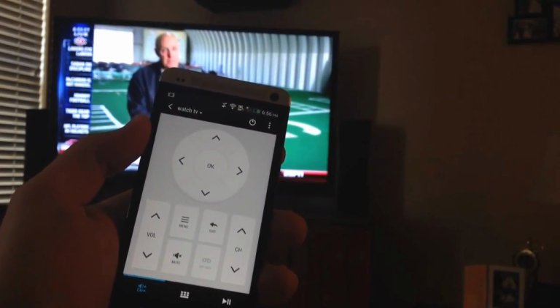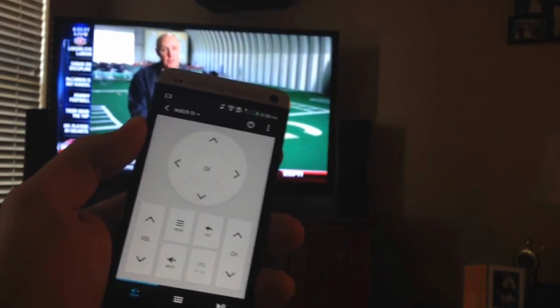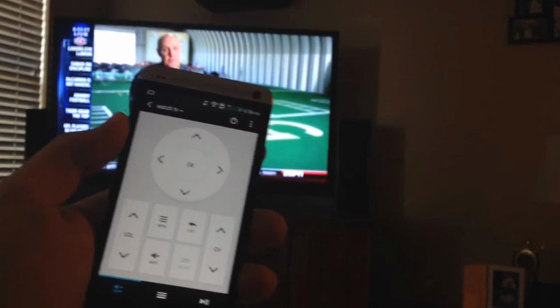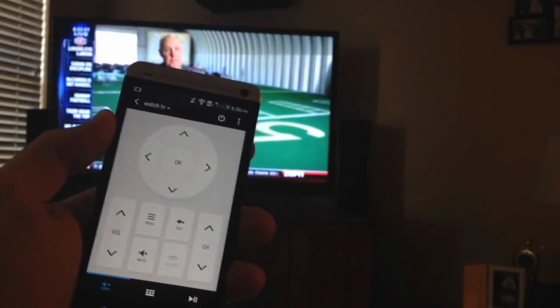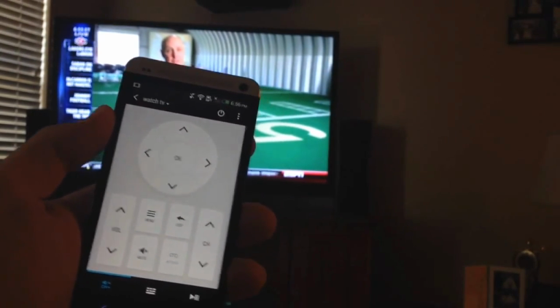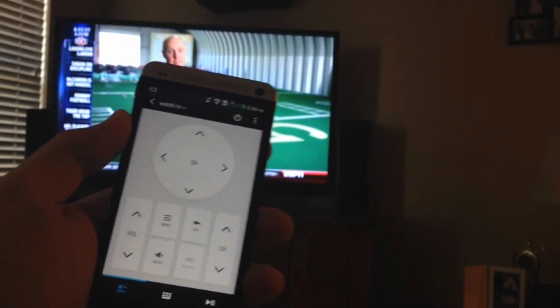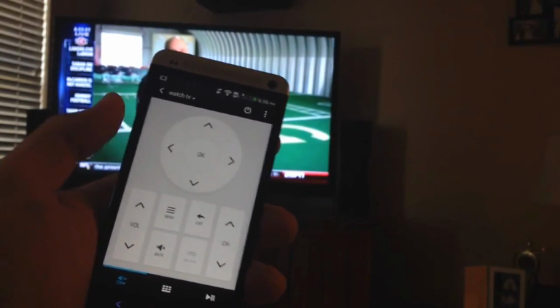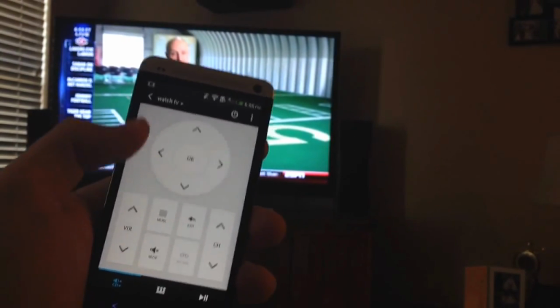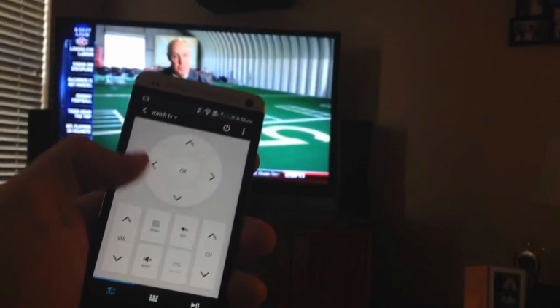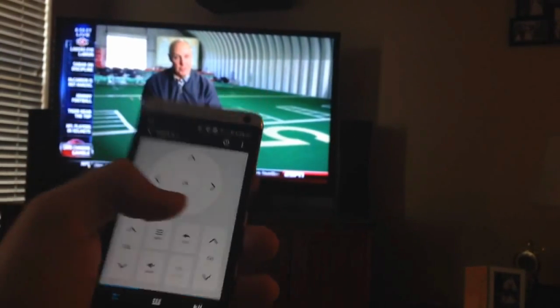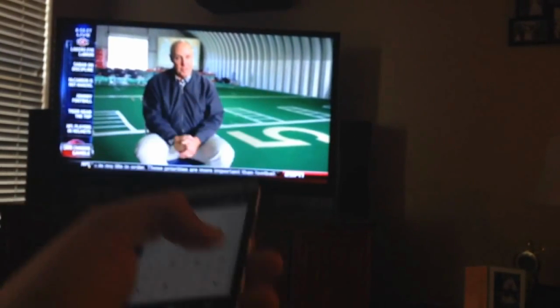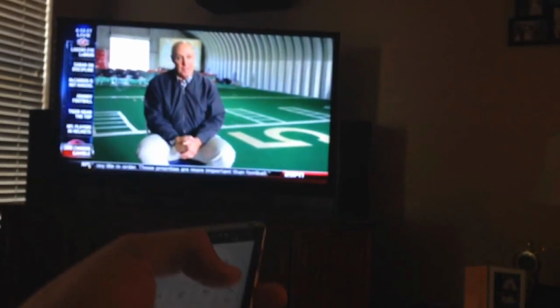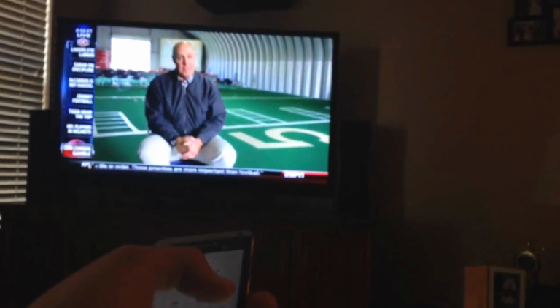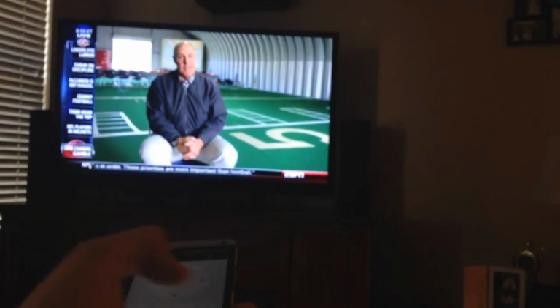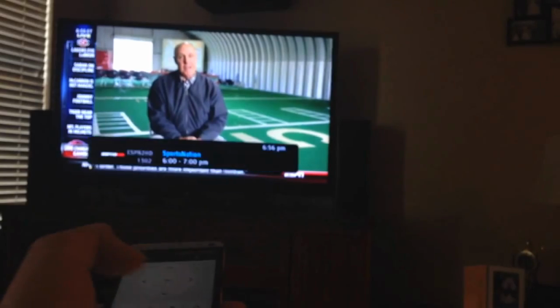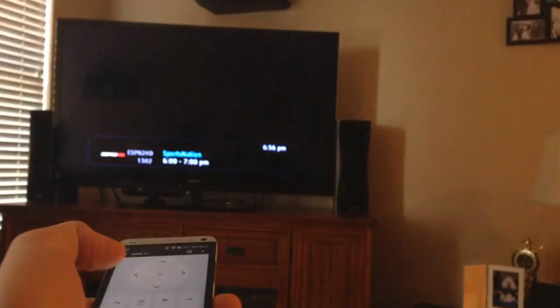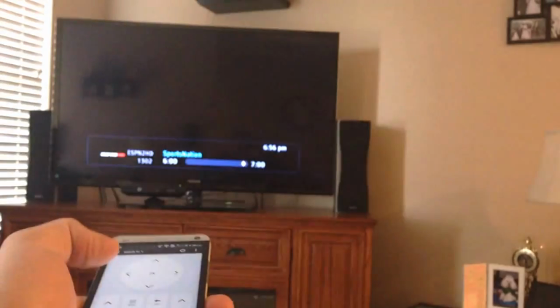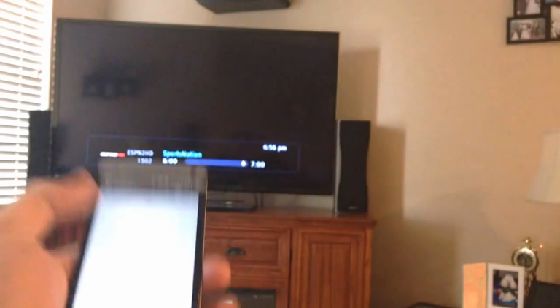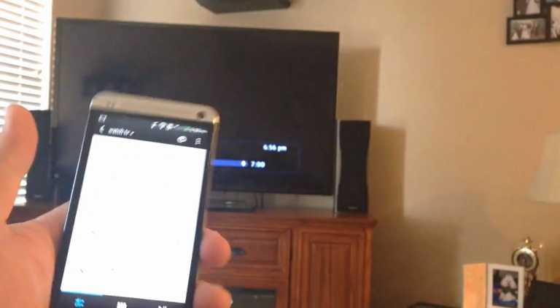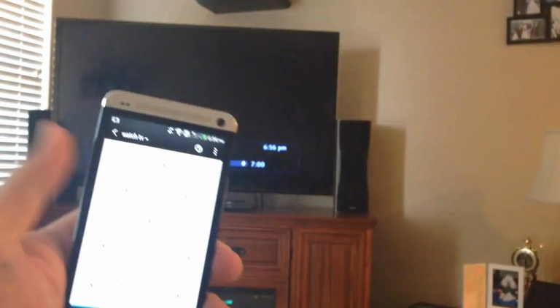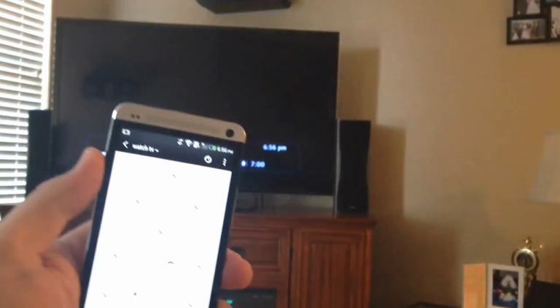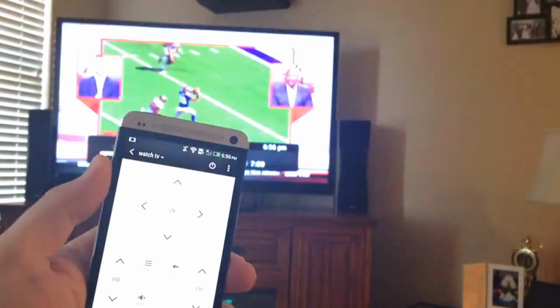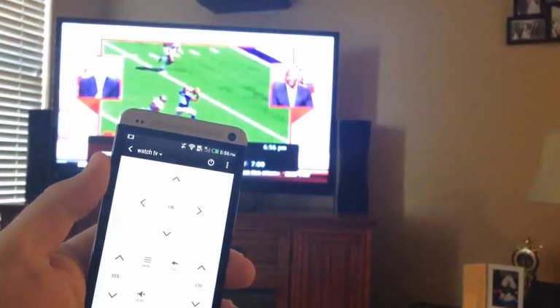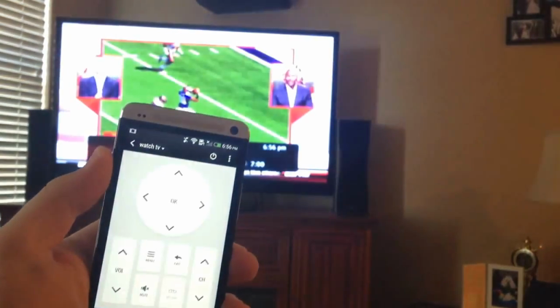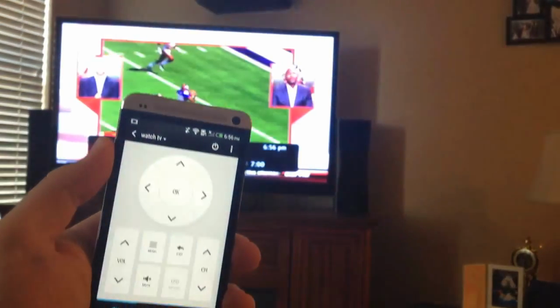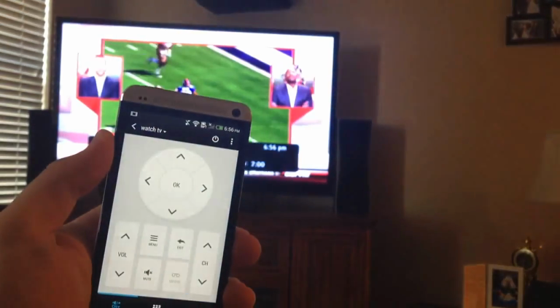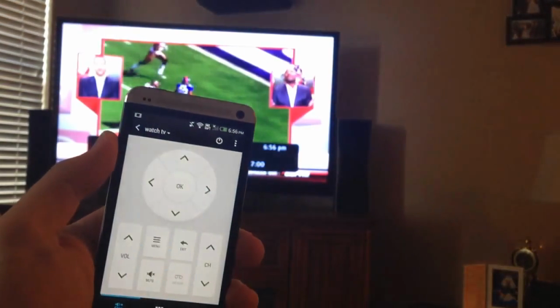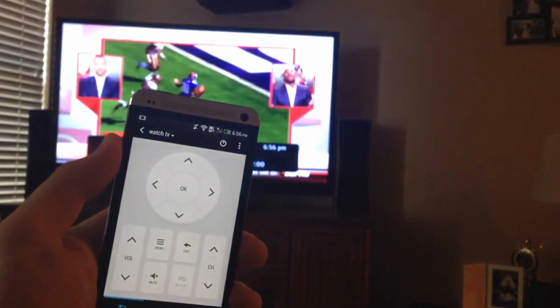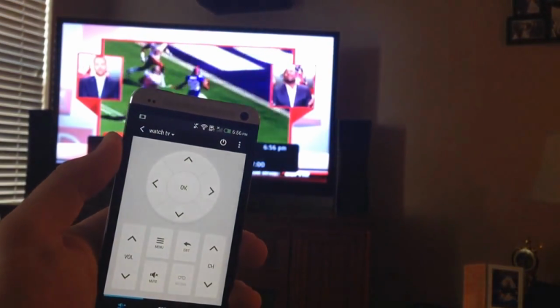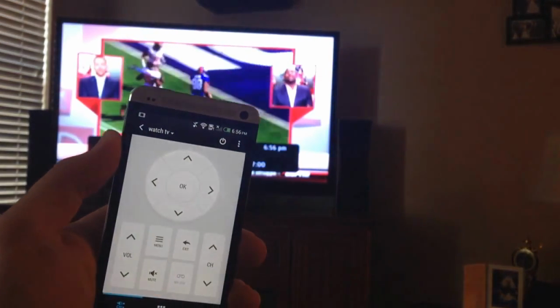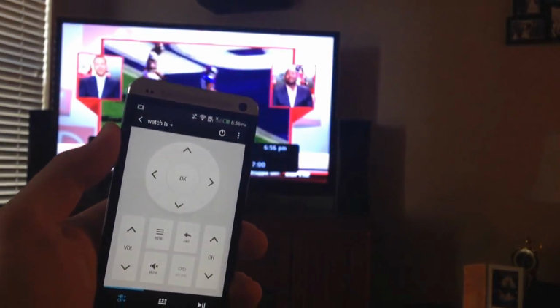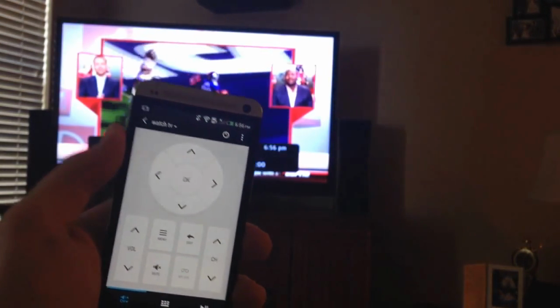Right here you're taking a look at the control screen and you can use this to switch between channels.